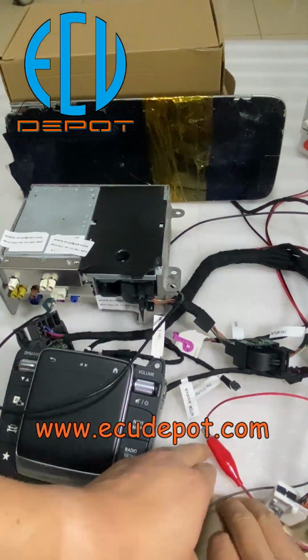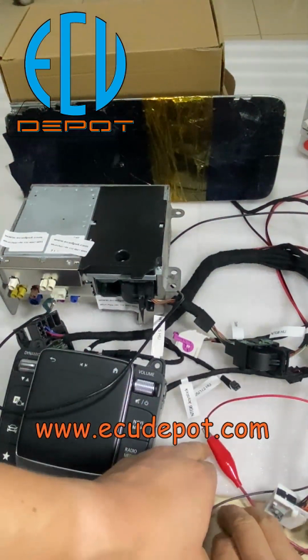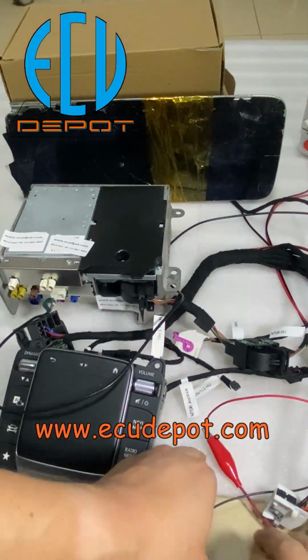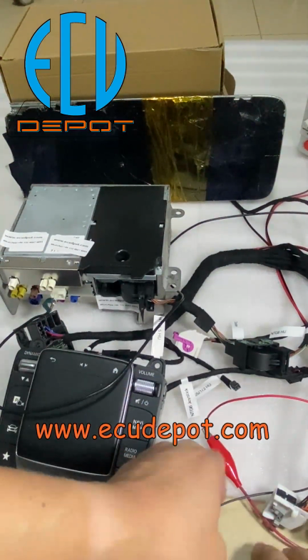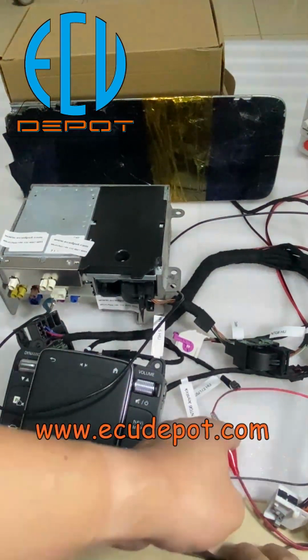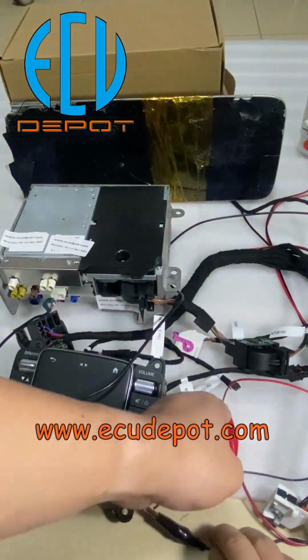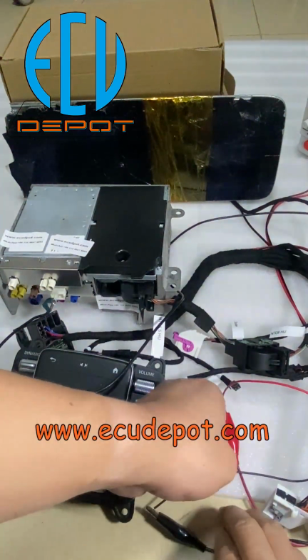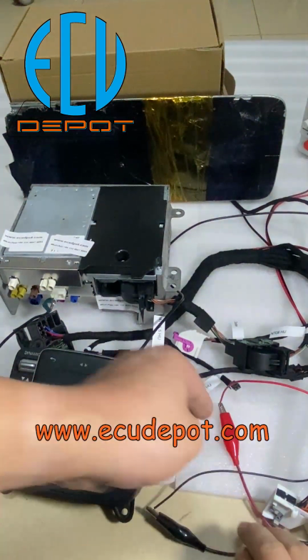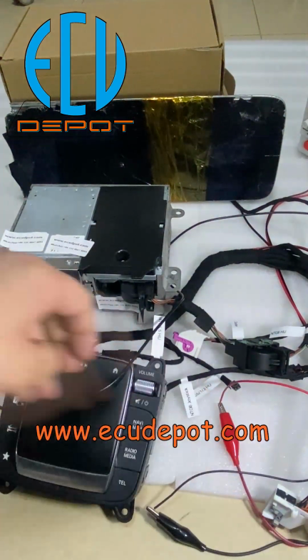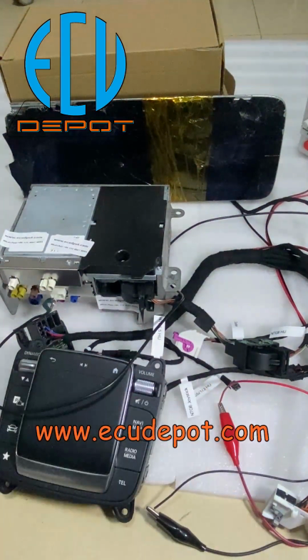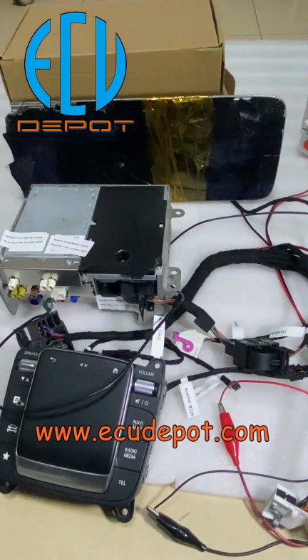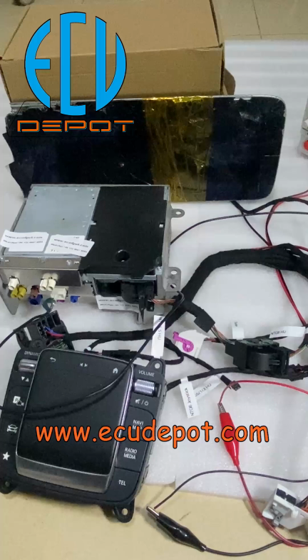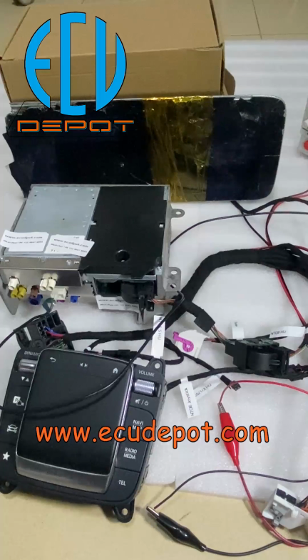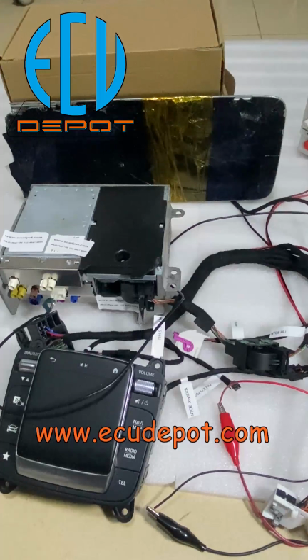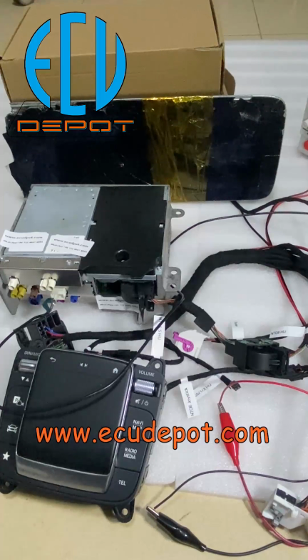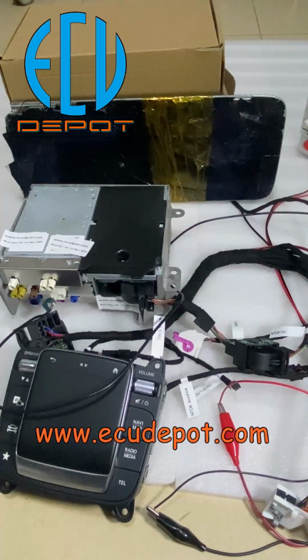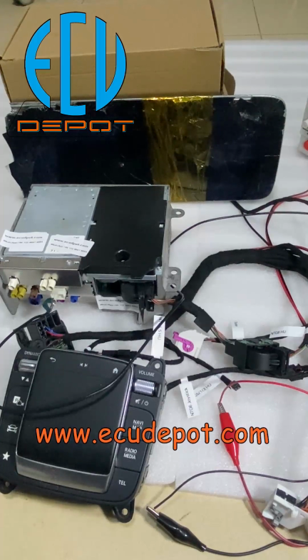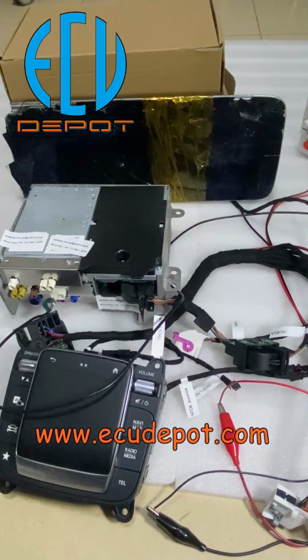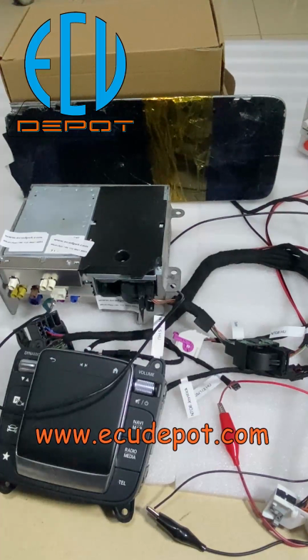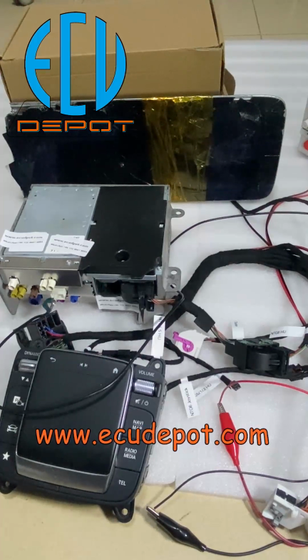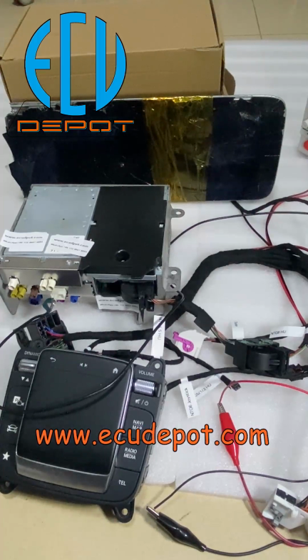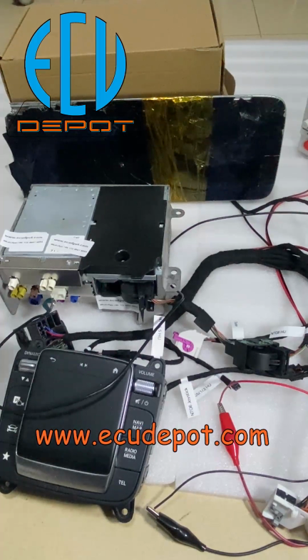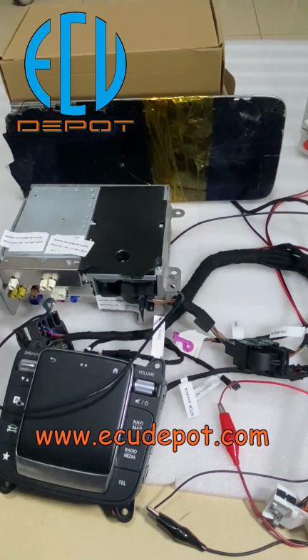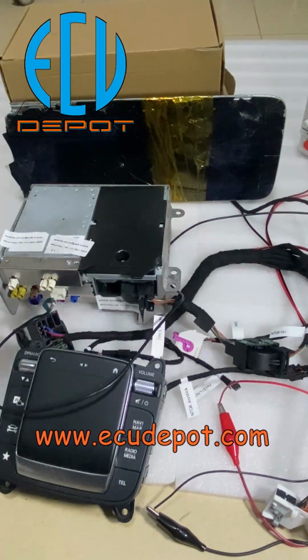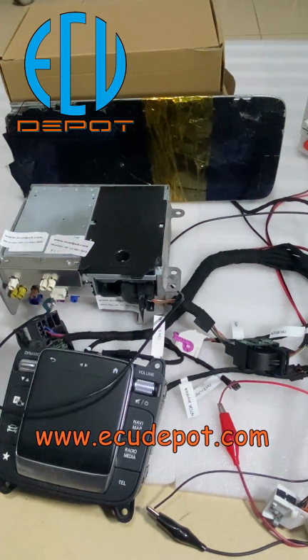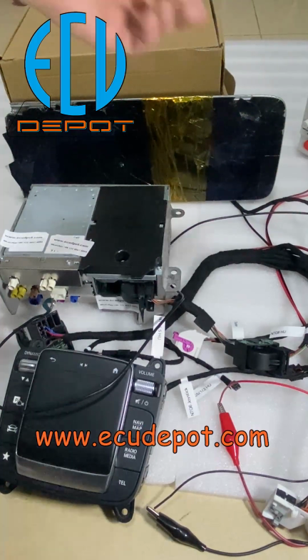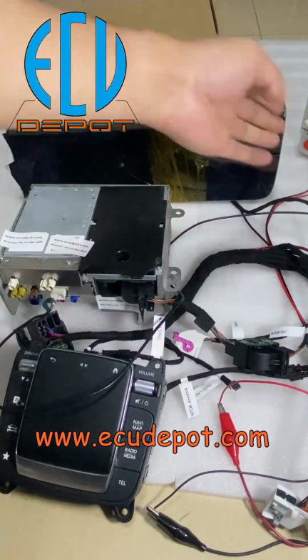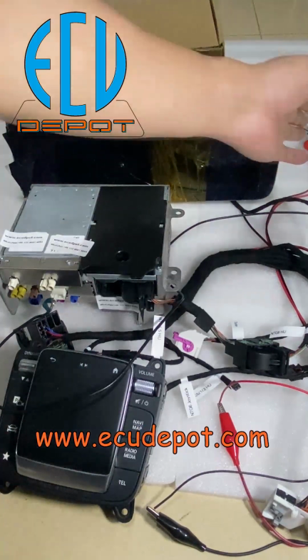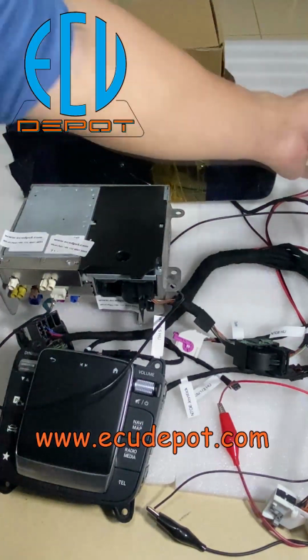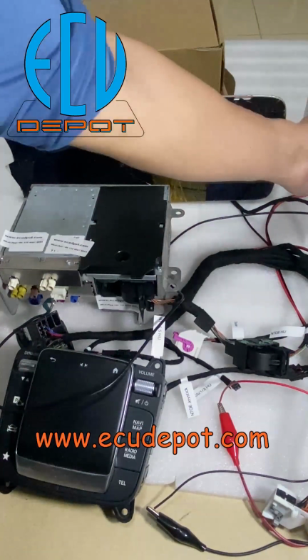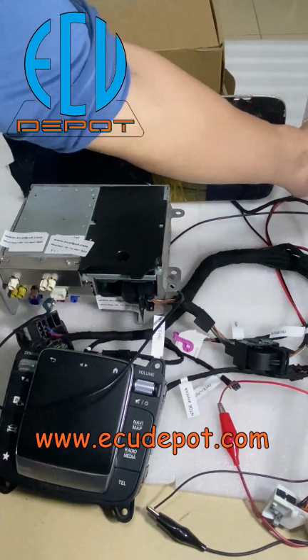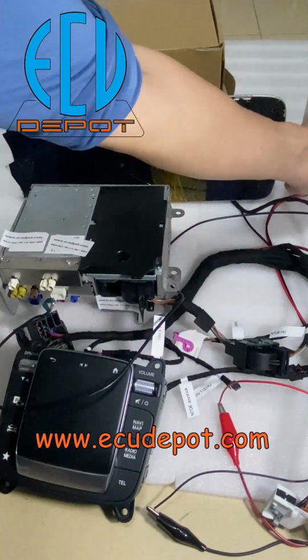Please be careful not to let the positive wire of the power supply close to the negative wire.